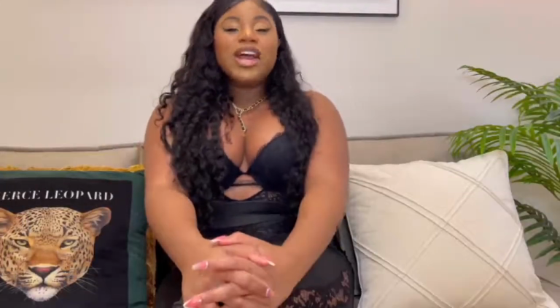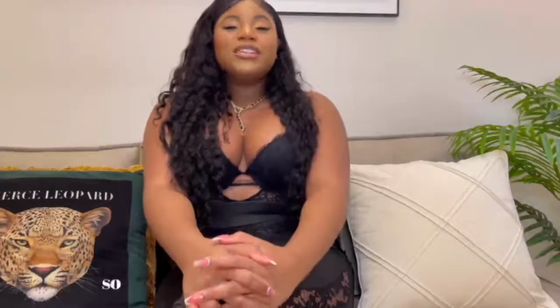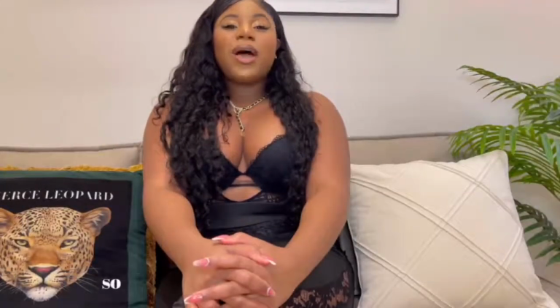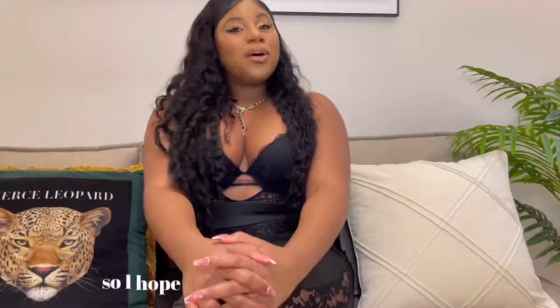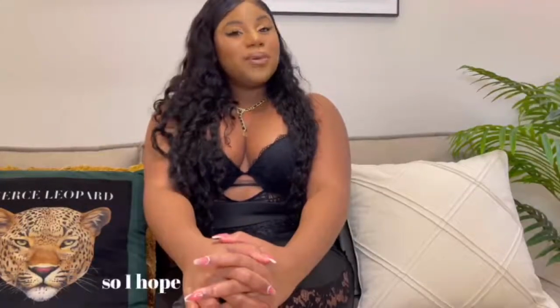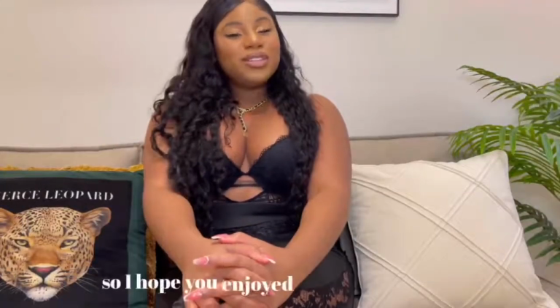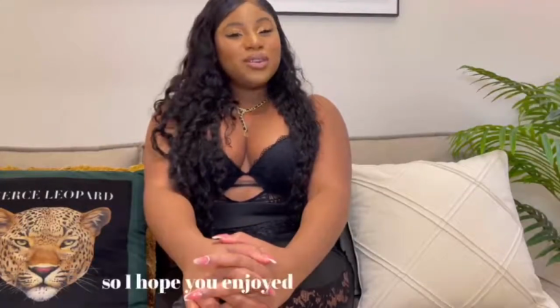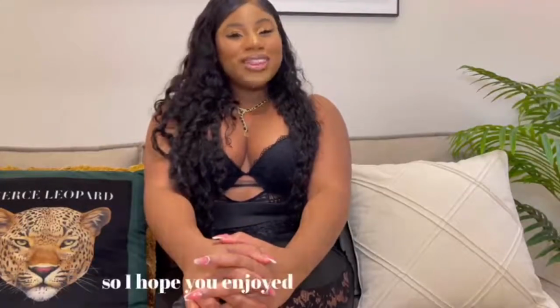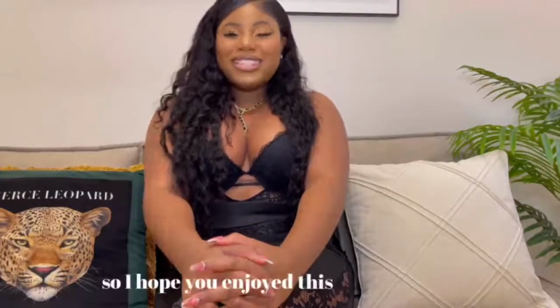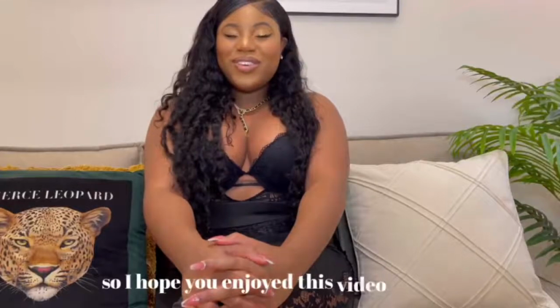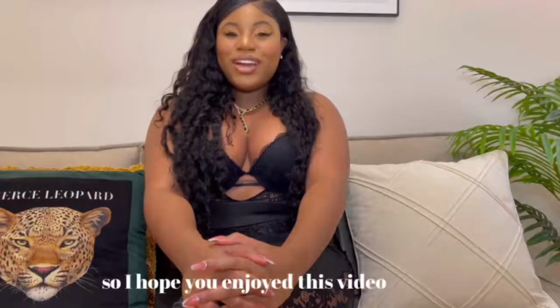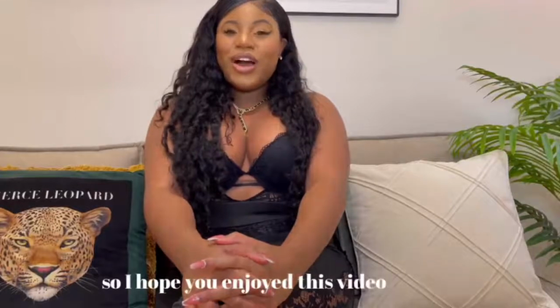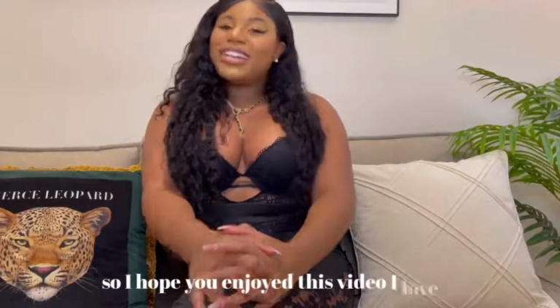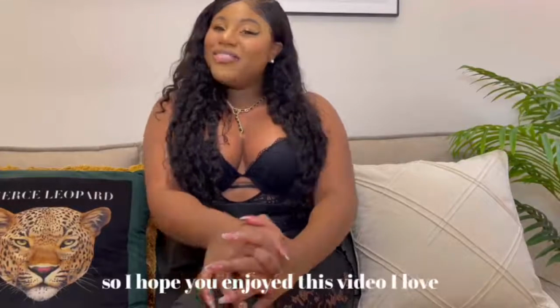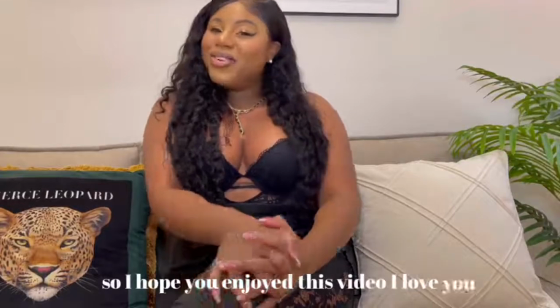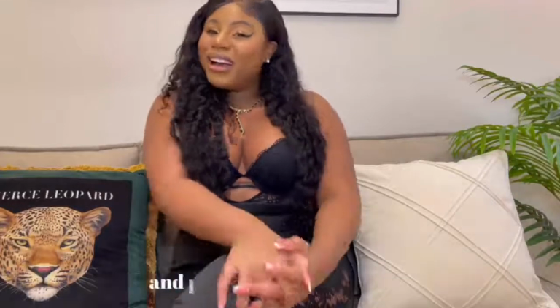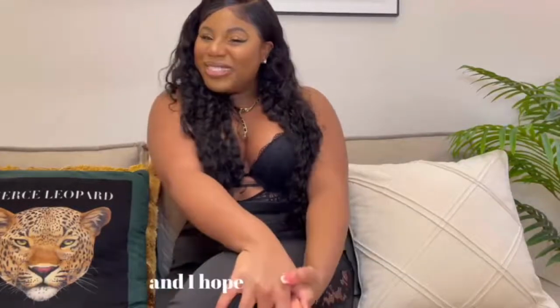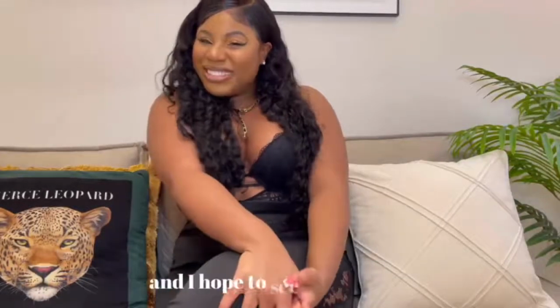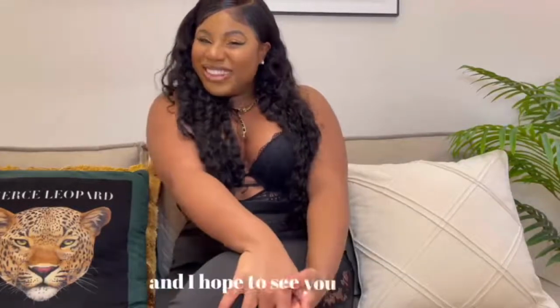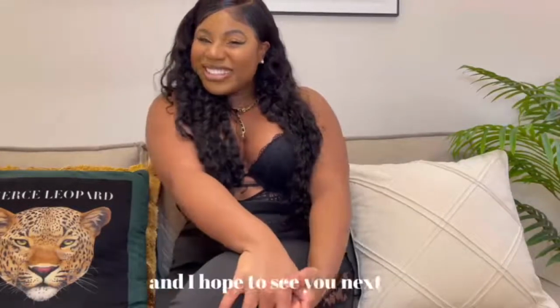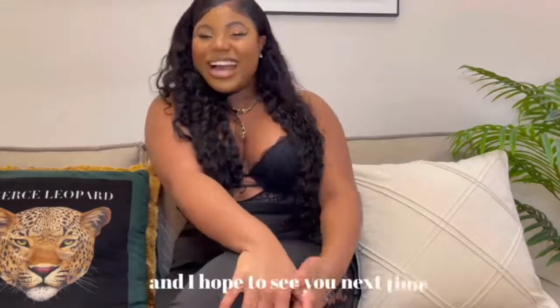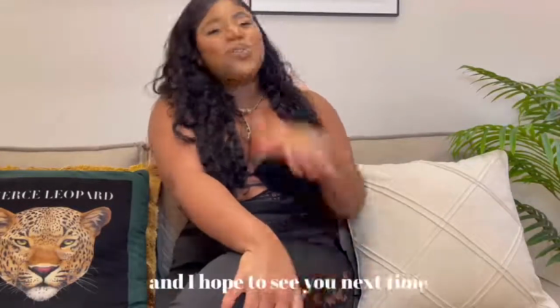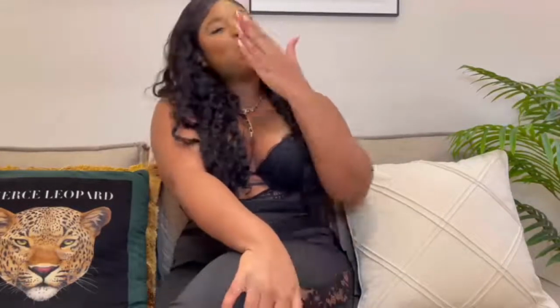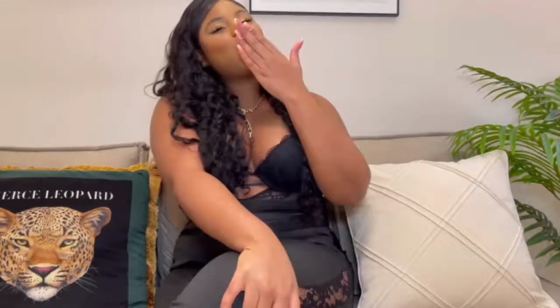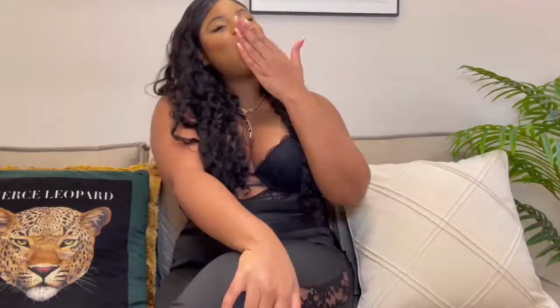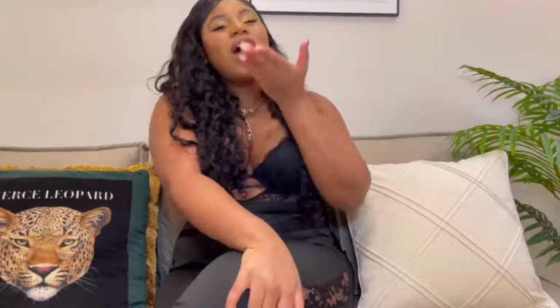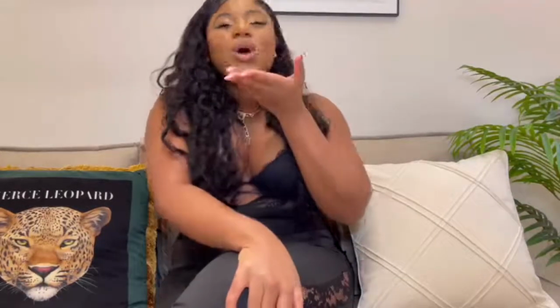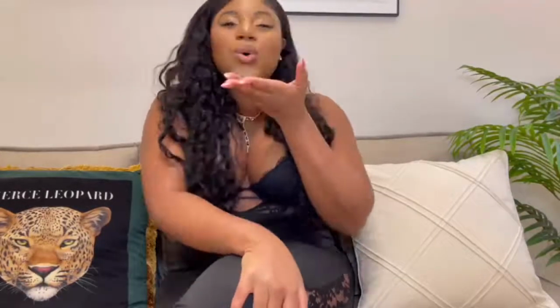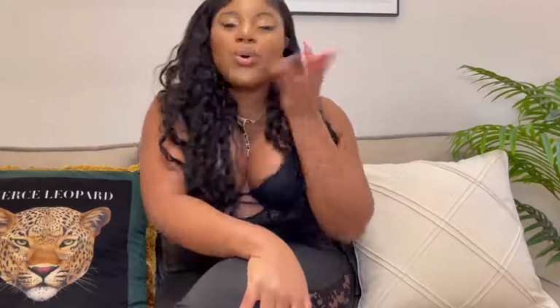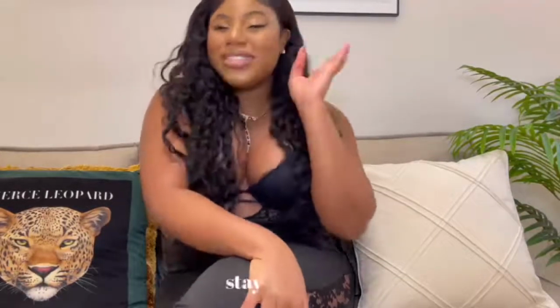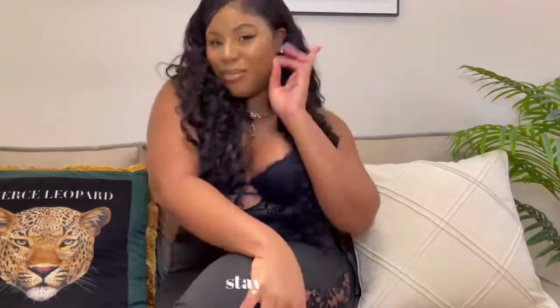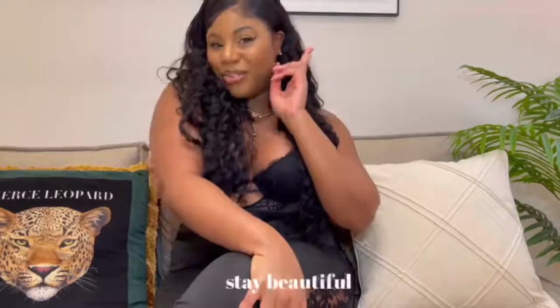I hope you enjoyed this video. I love you and I hope to see you next time. Stay beautiful.